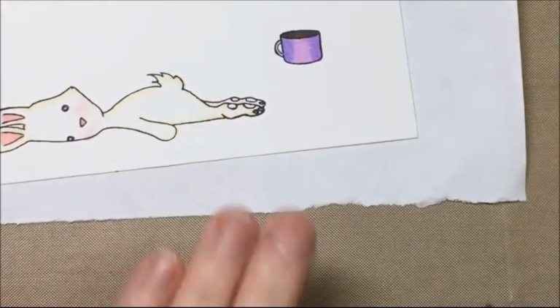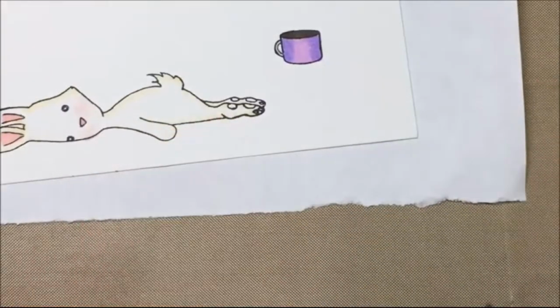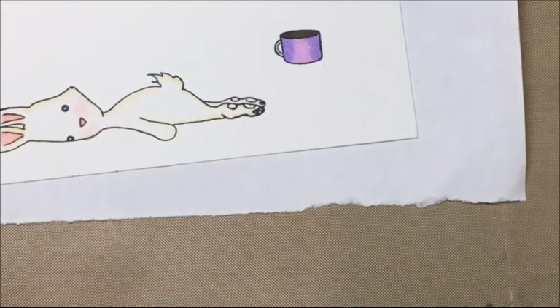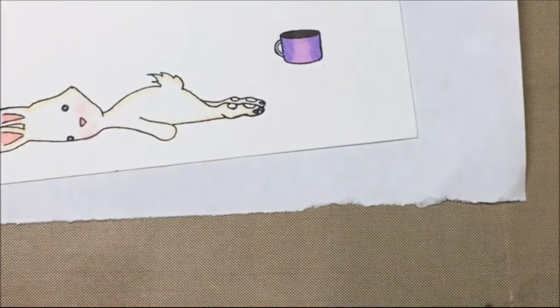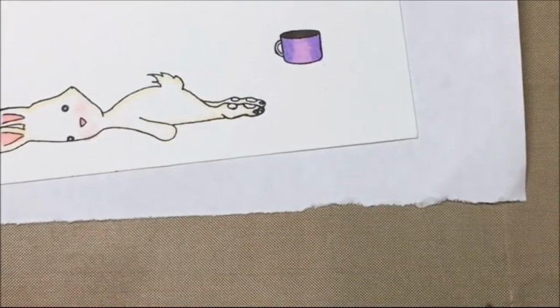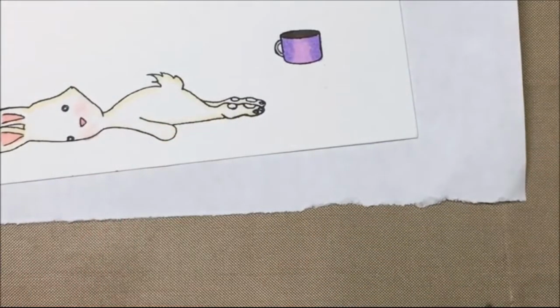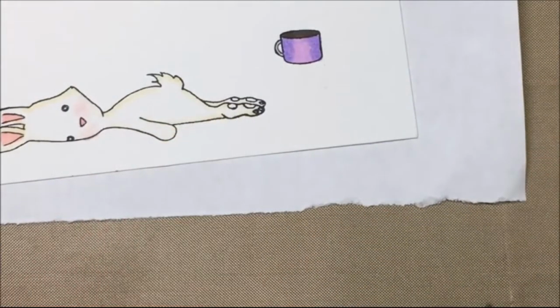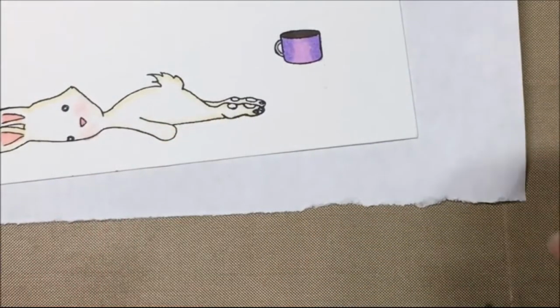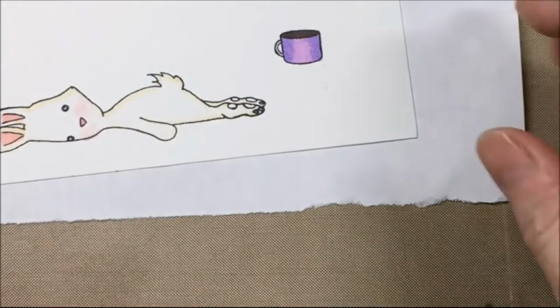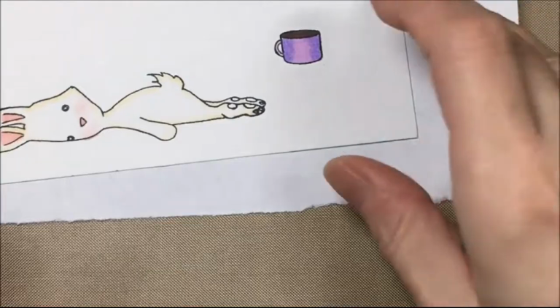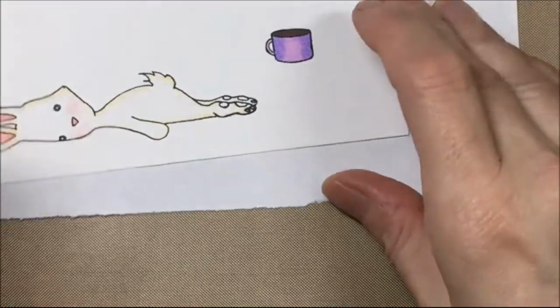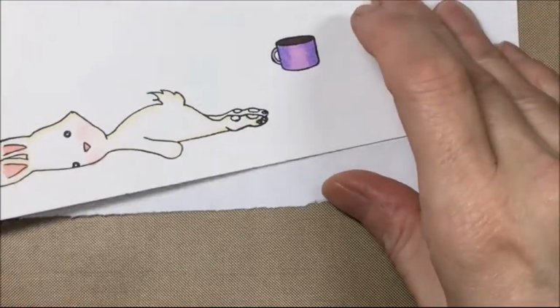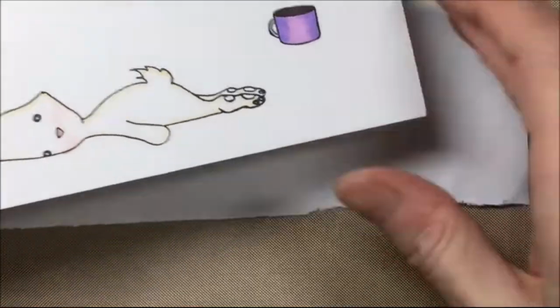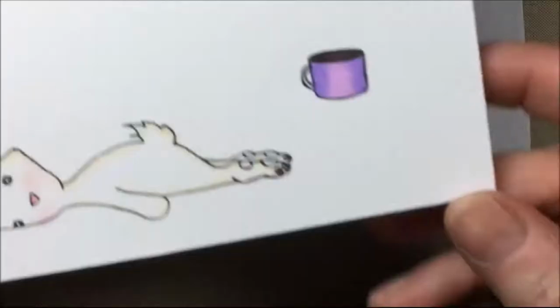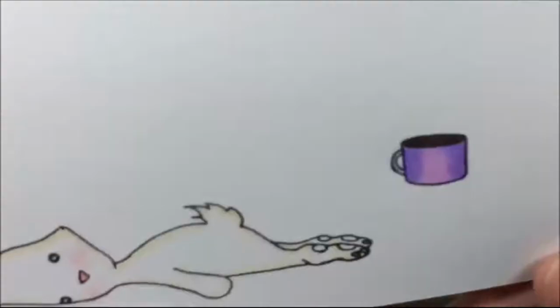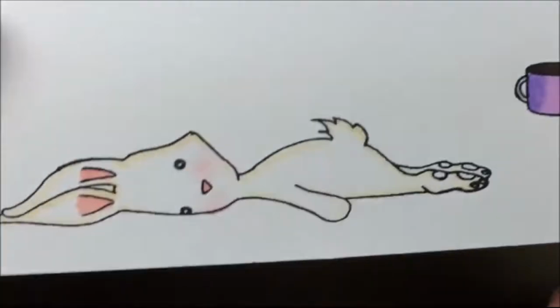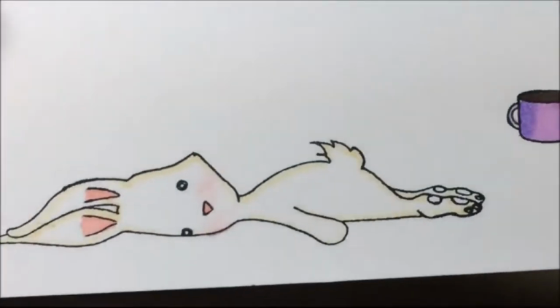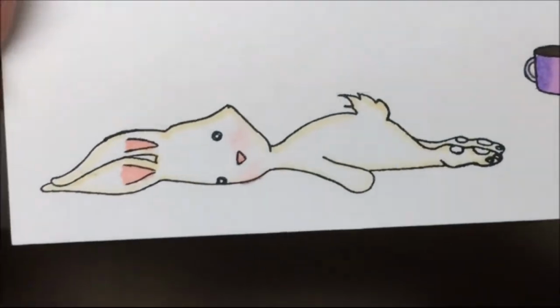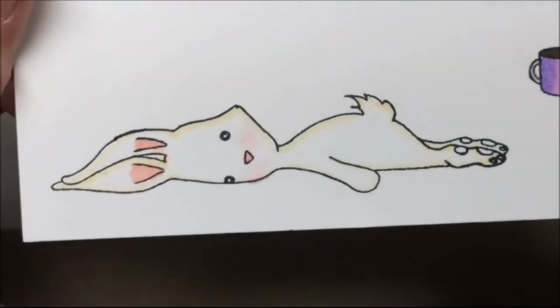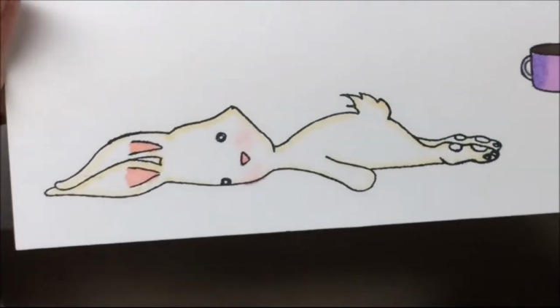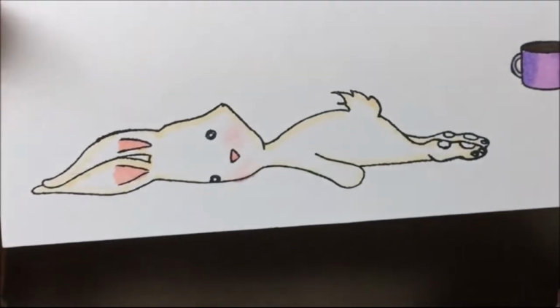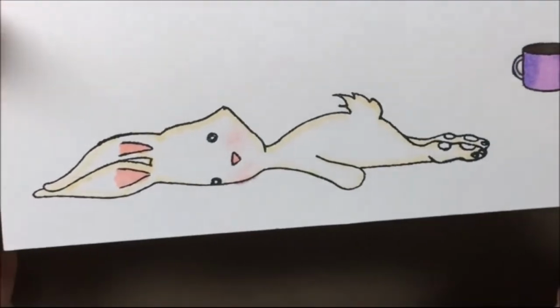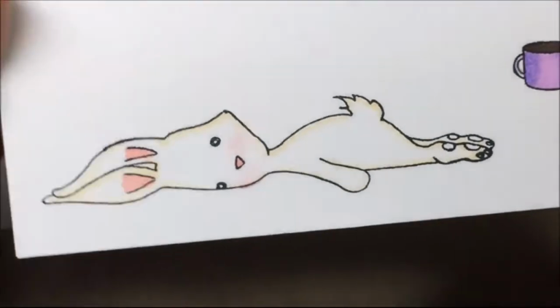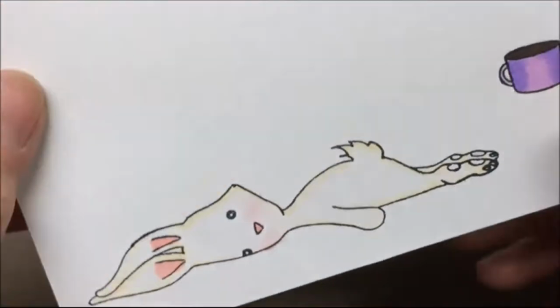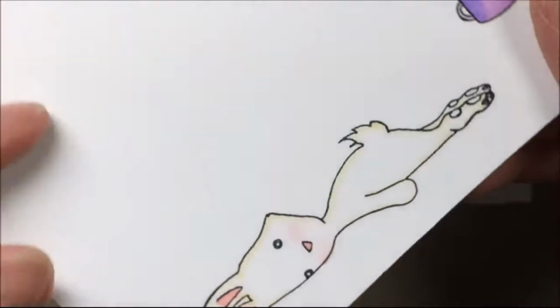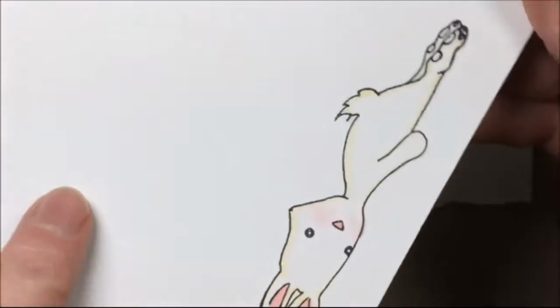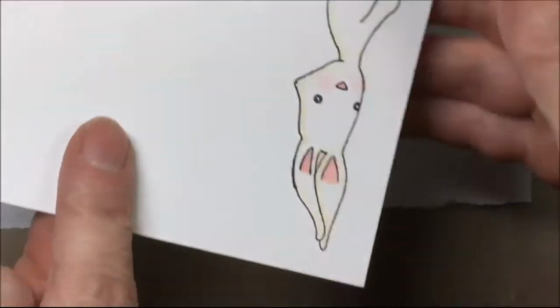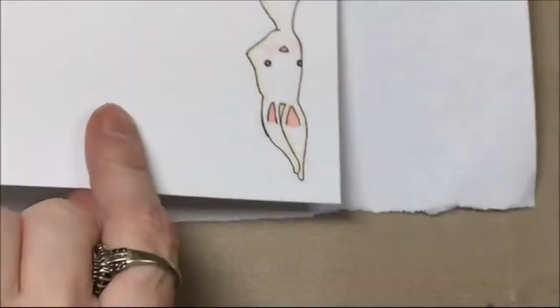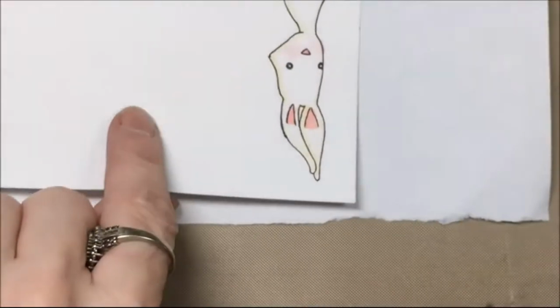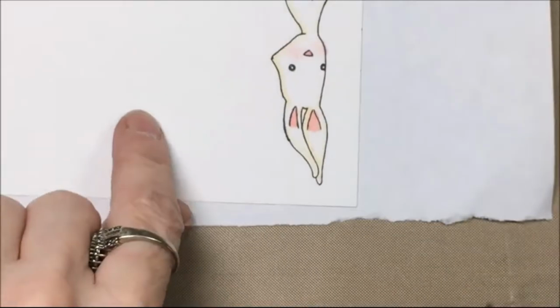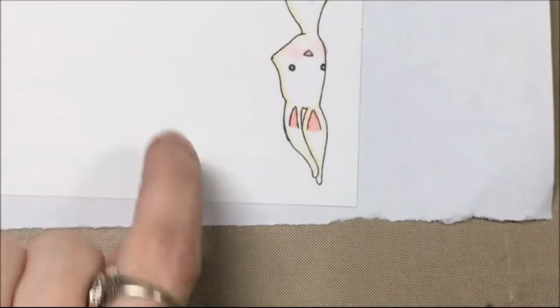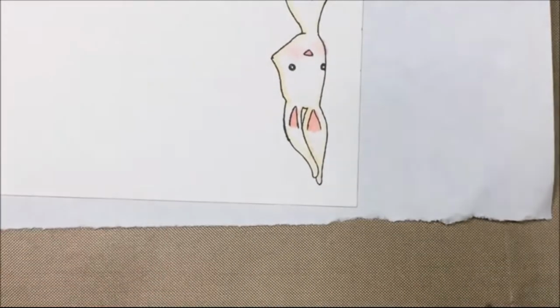That was super easy coloring because I just made the bunny white. And there you can see it close up — it turned out super cute.